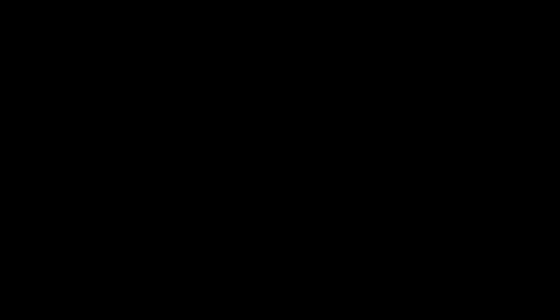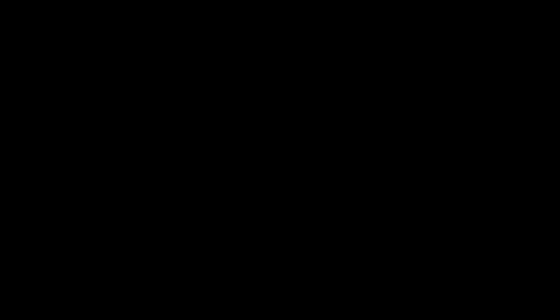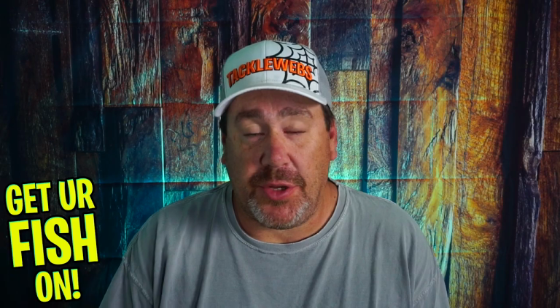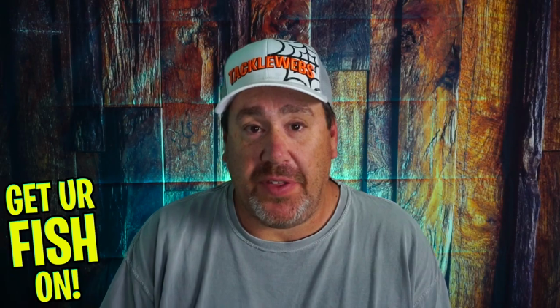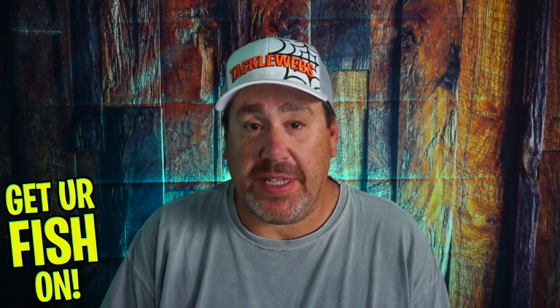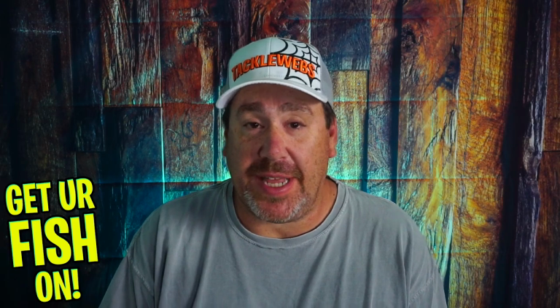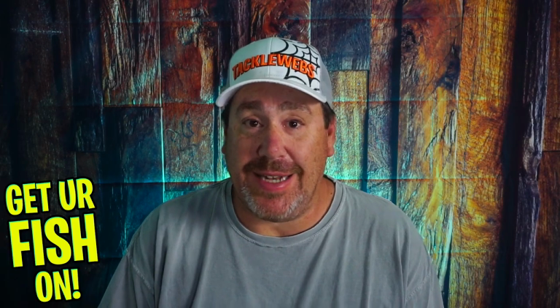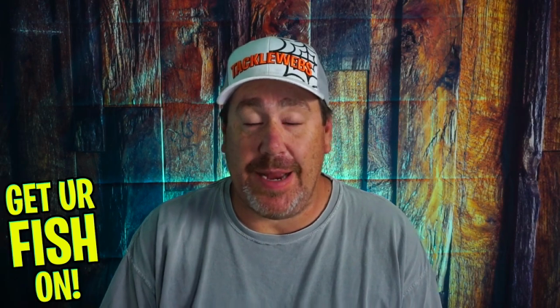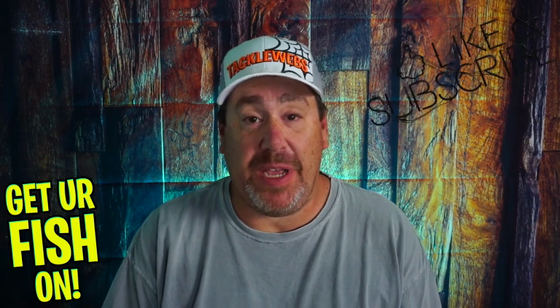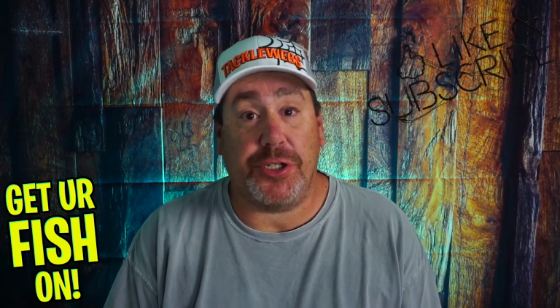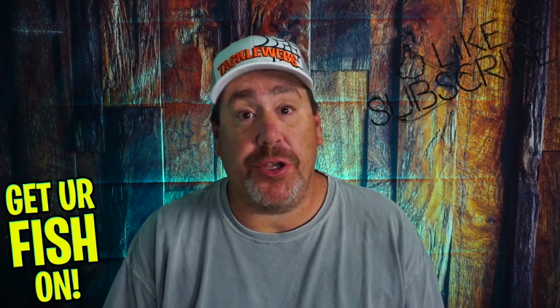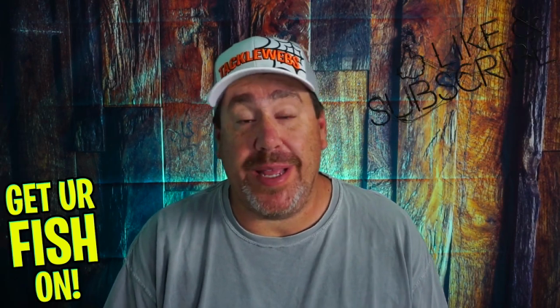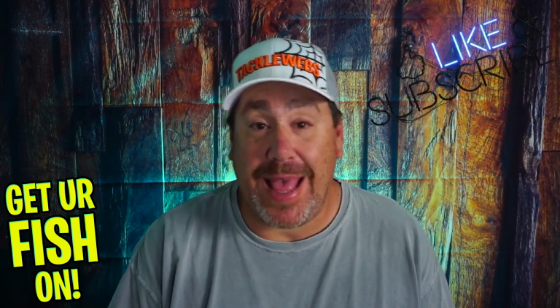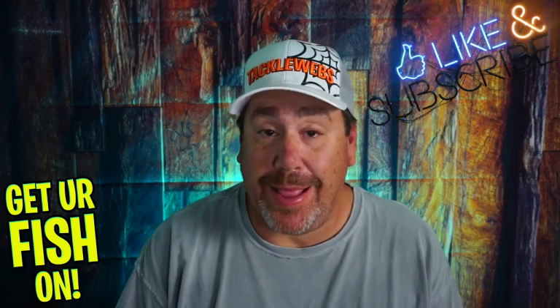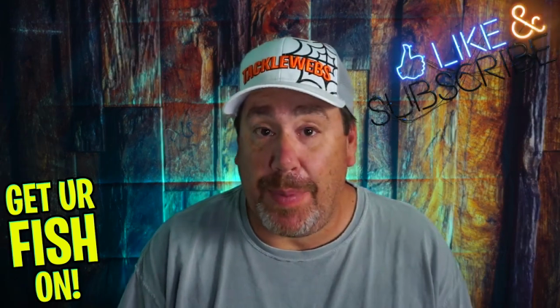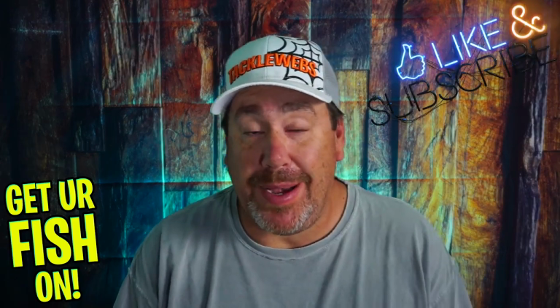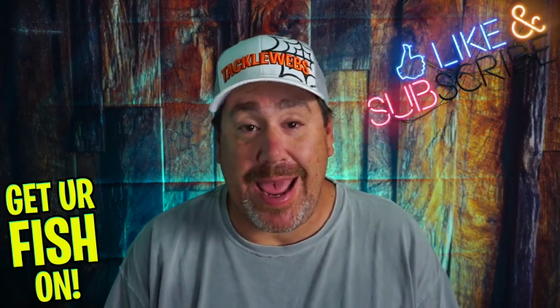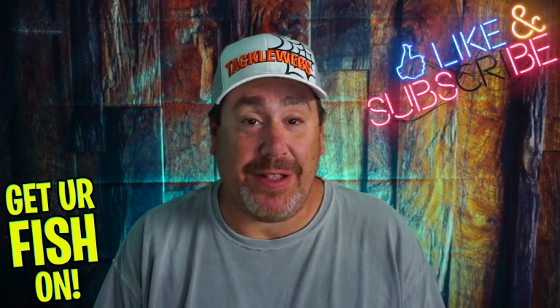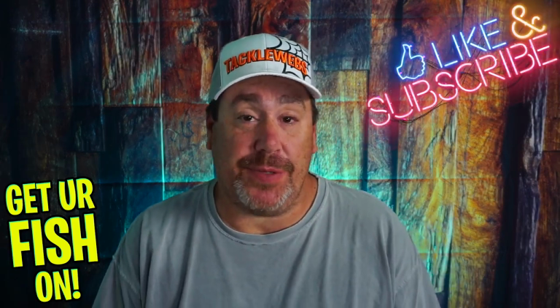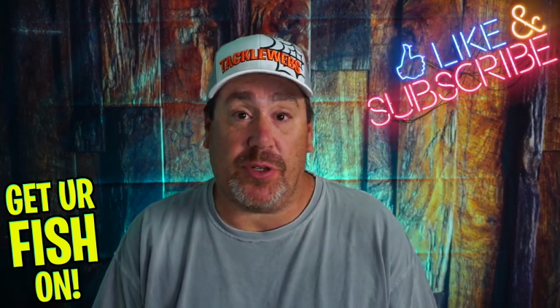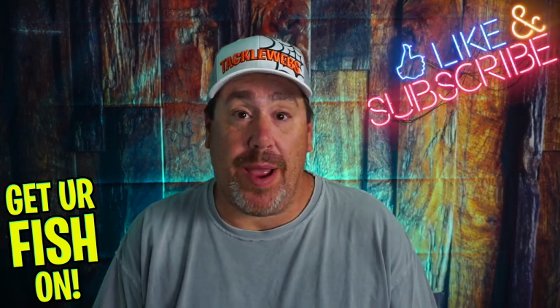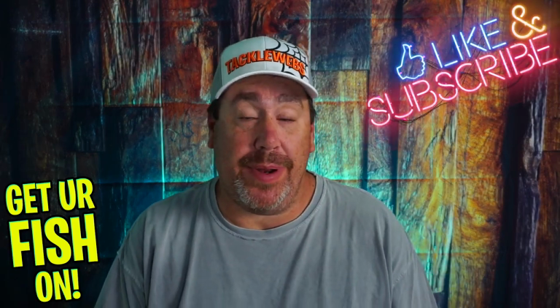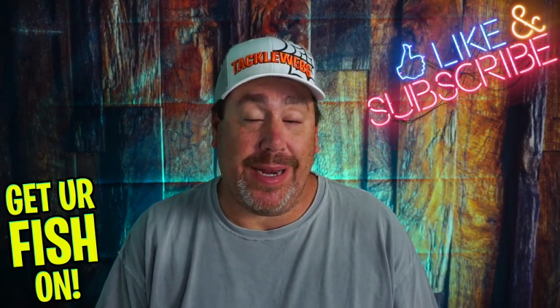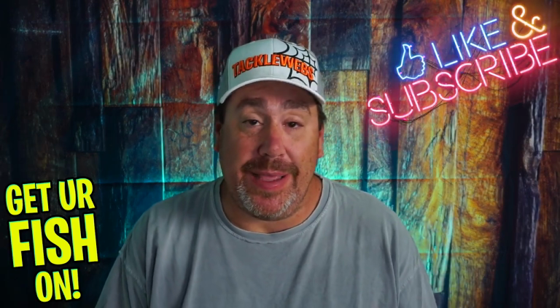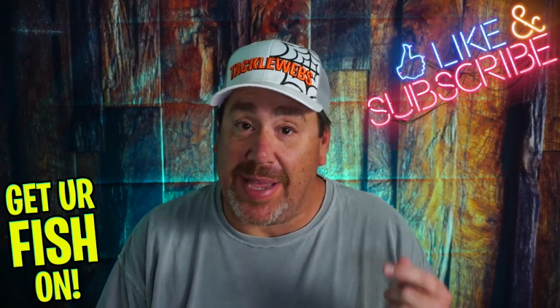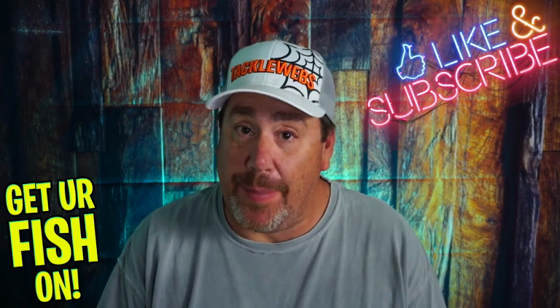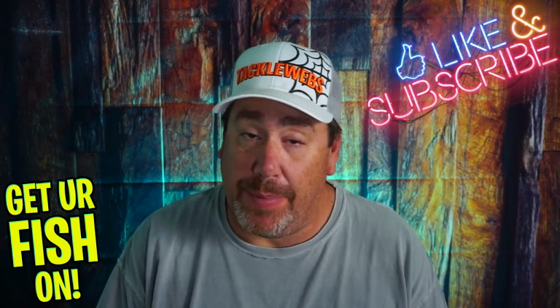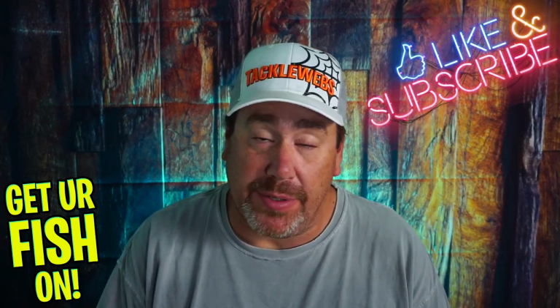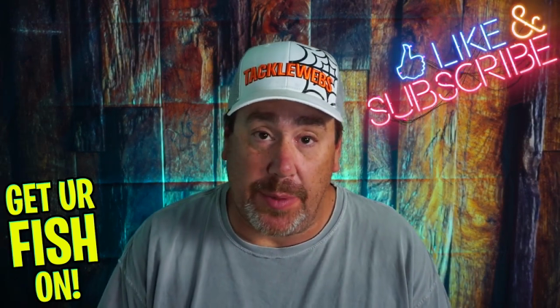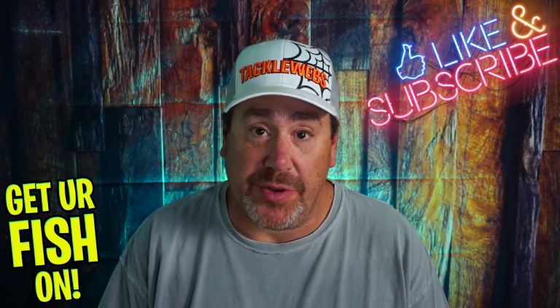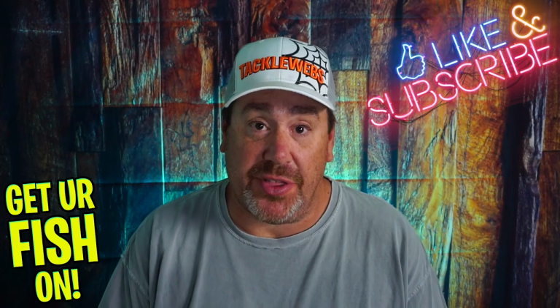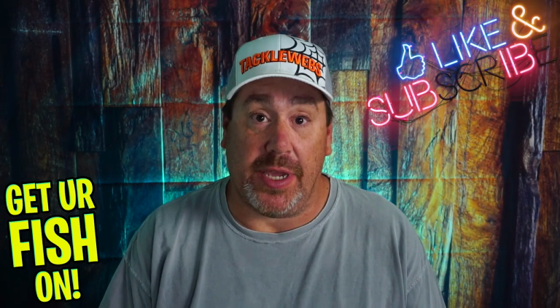If you like this content, make sure you hit that like button and the subscribe button, and leave a comment below and tell me what you think.